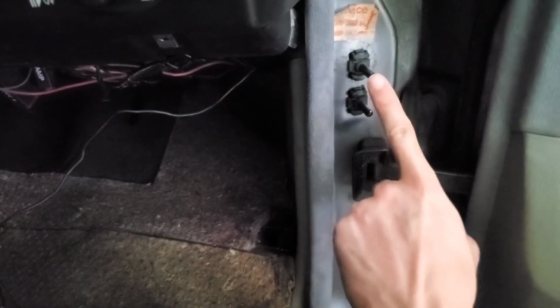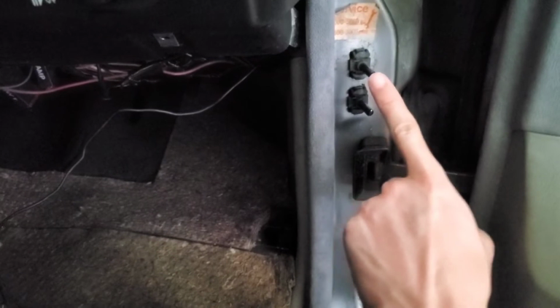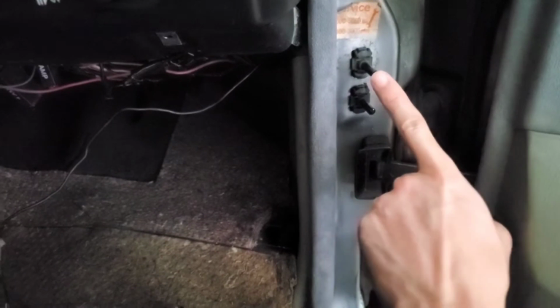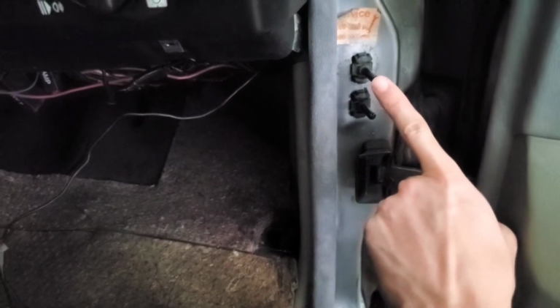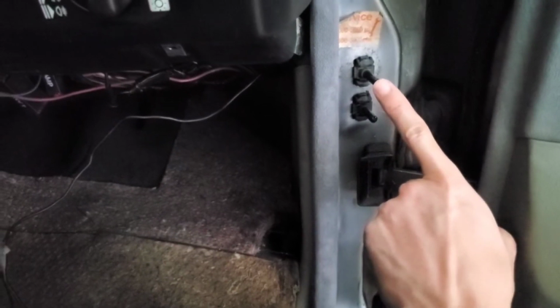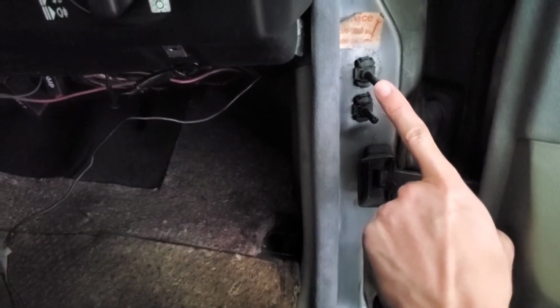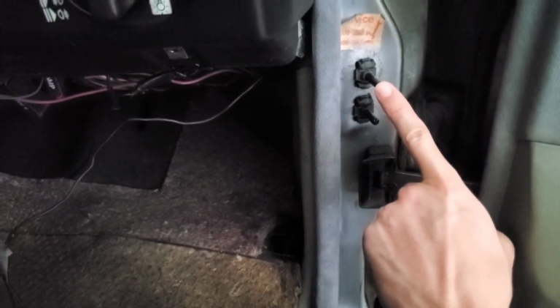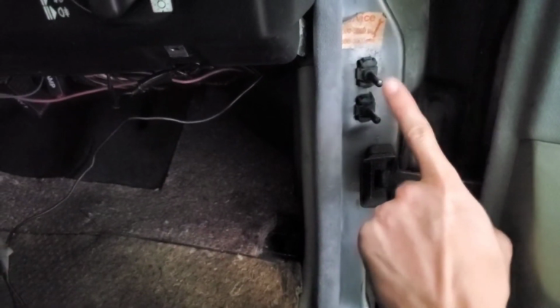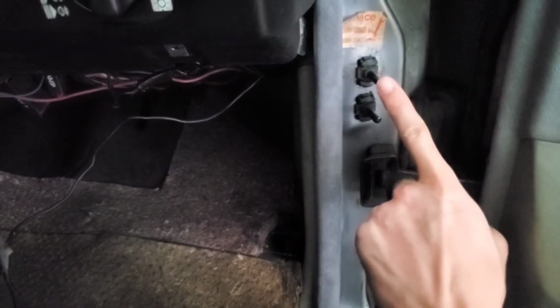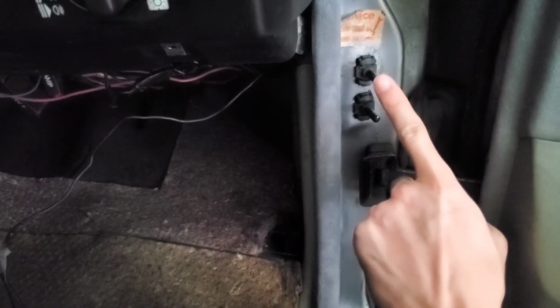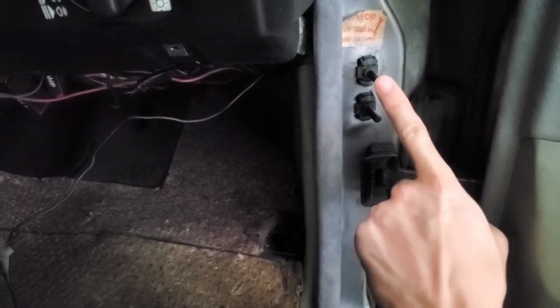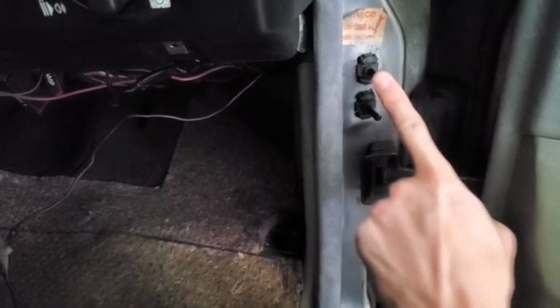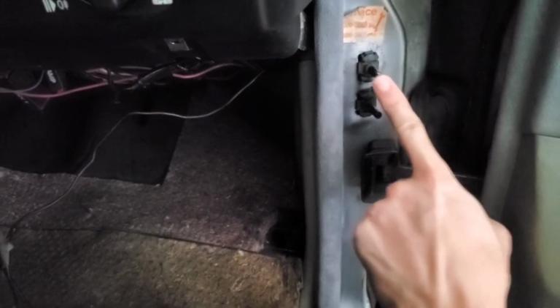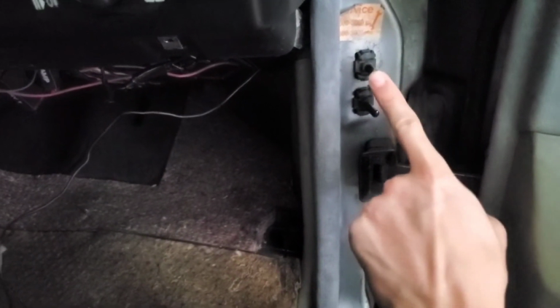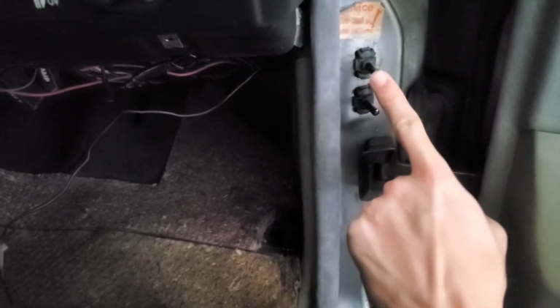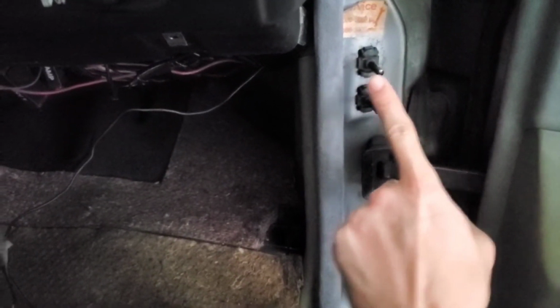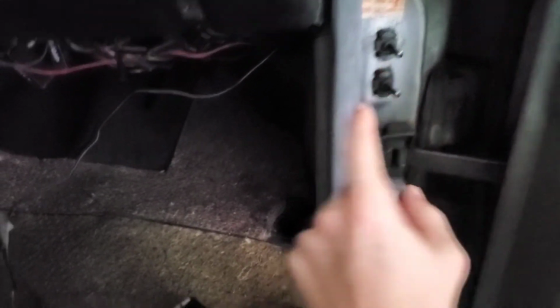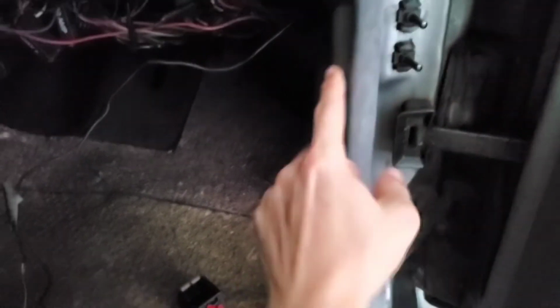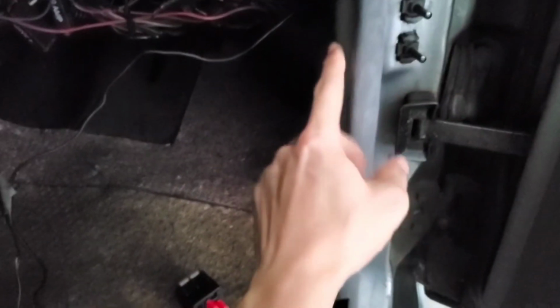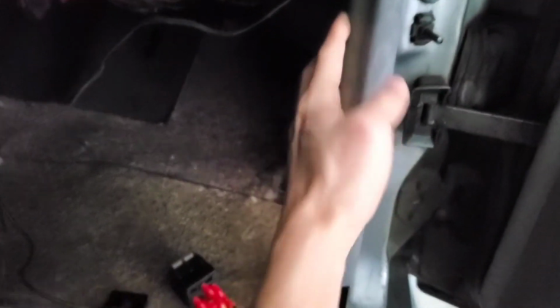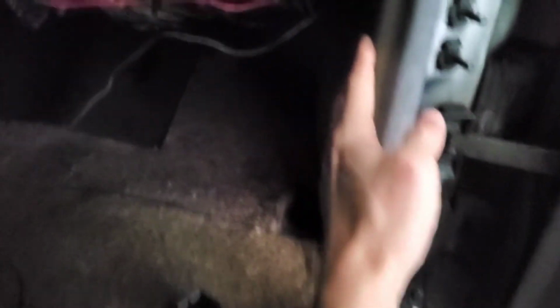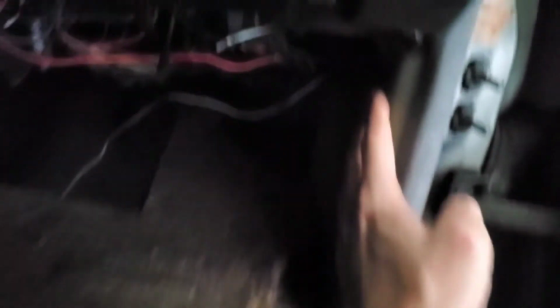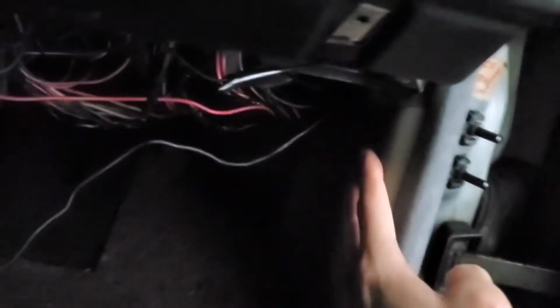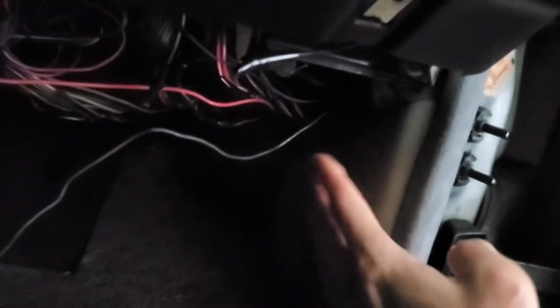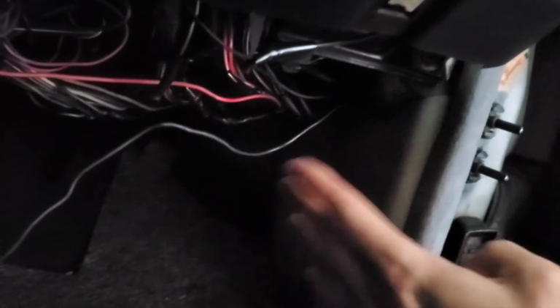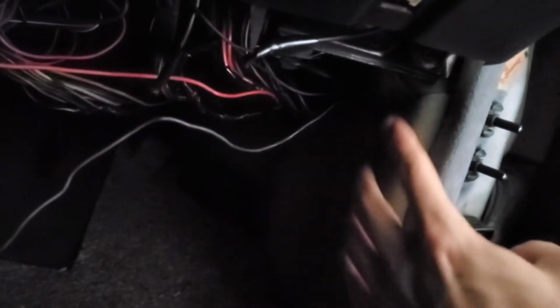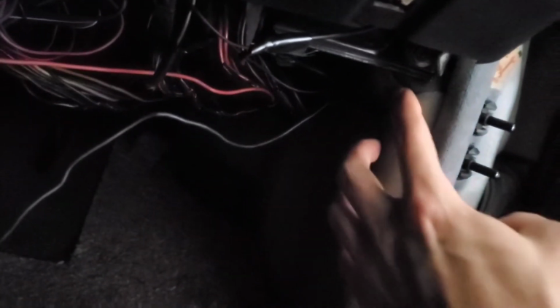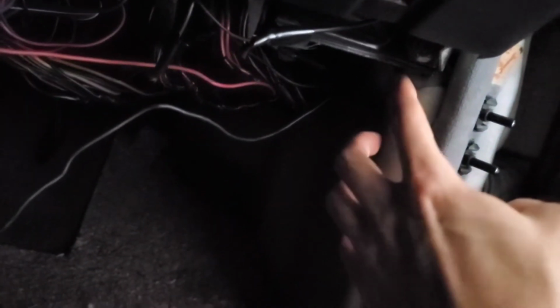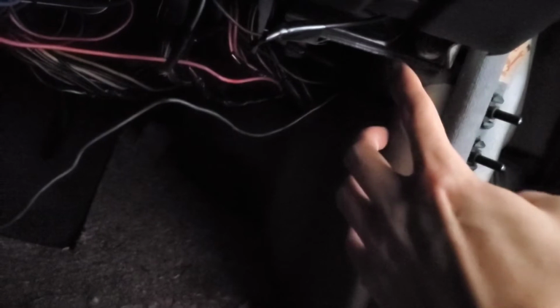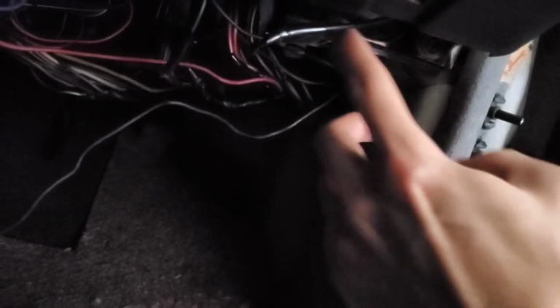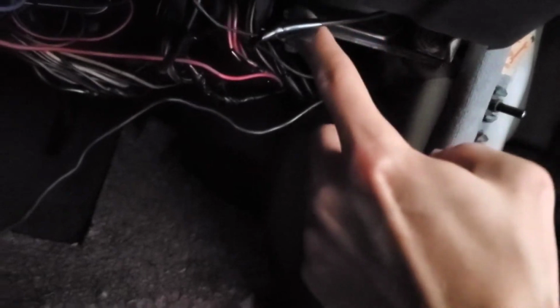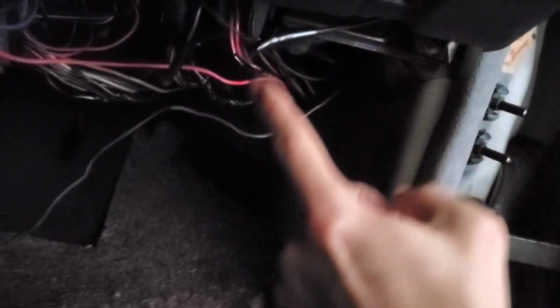Now connect the top door switch to number 85 of the relay, which will be grounded as you open the door.